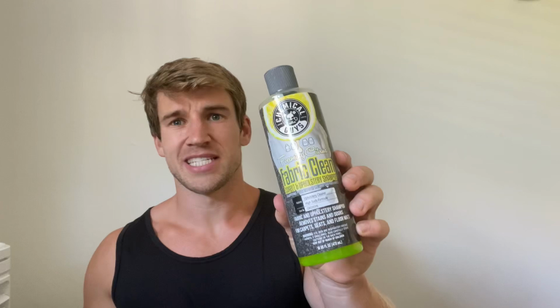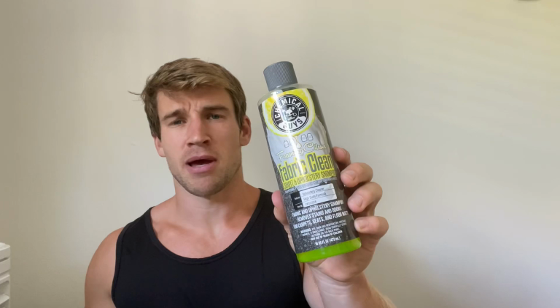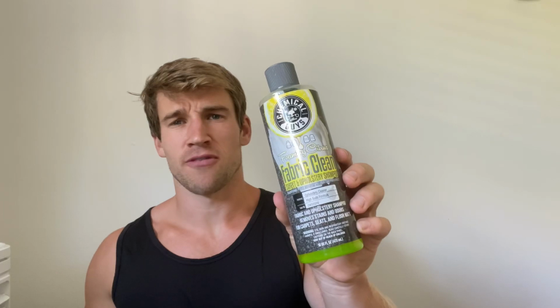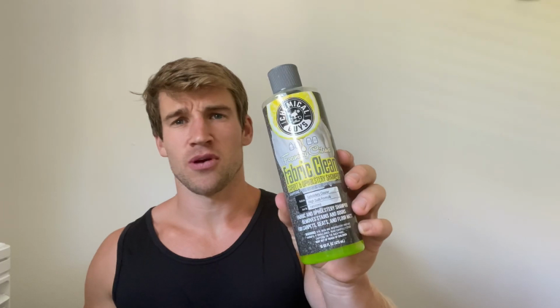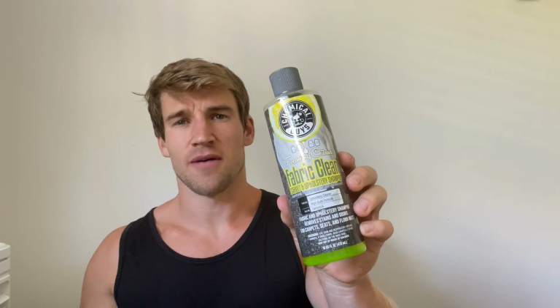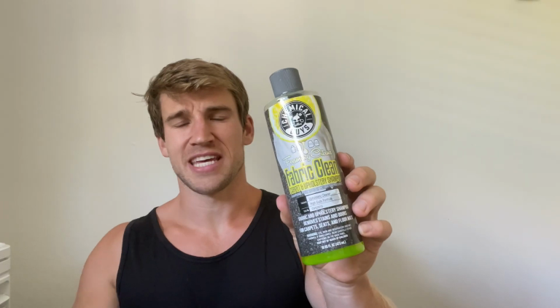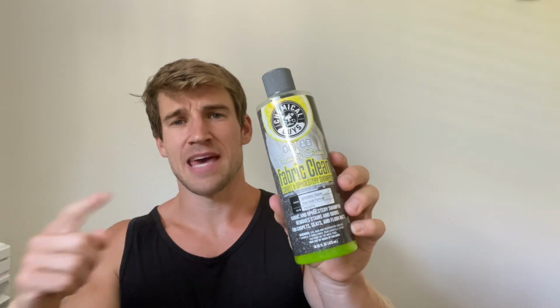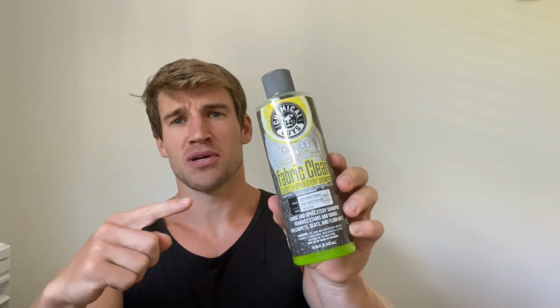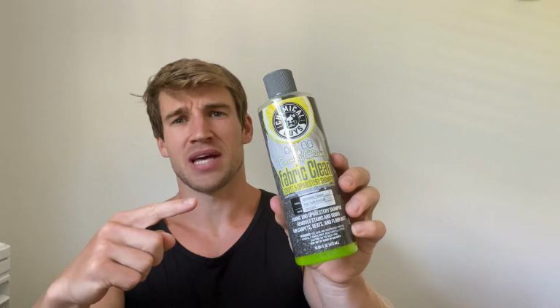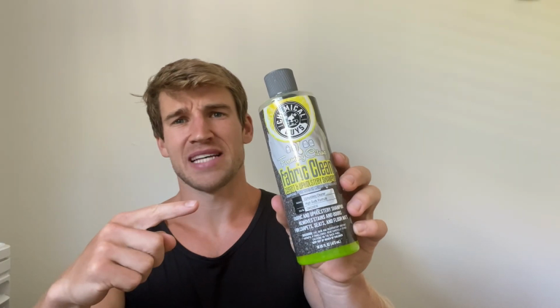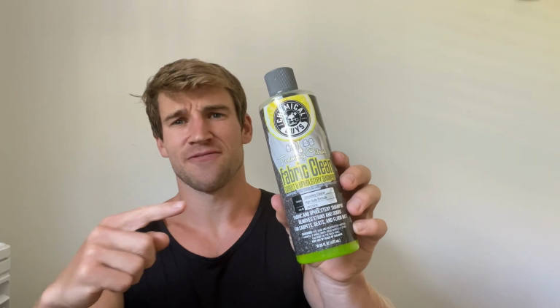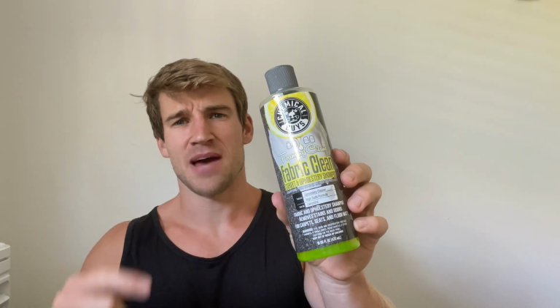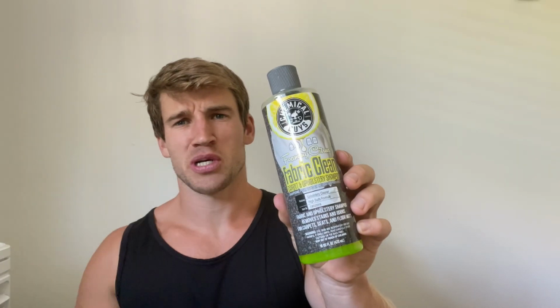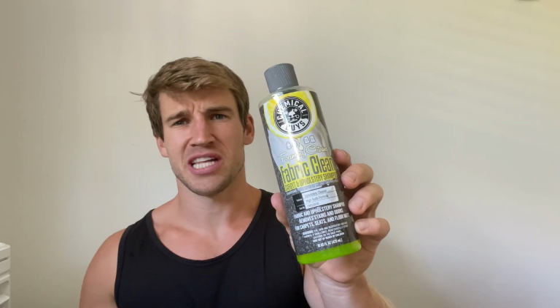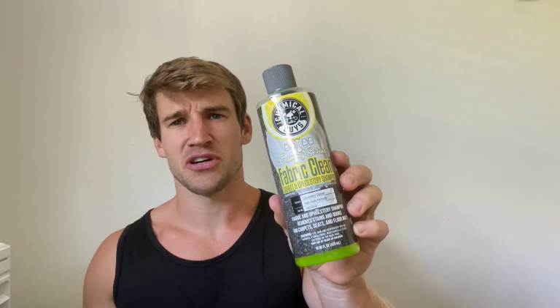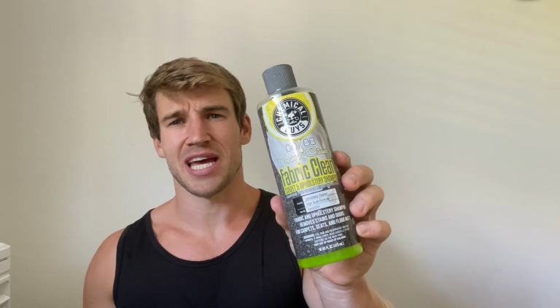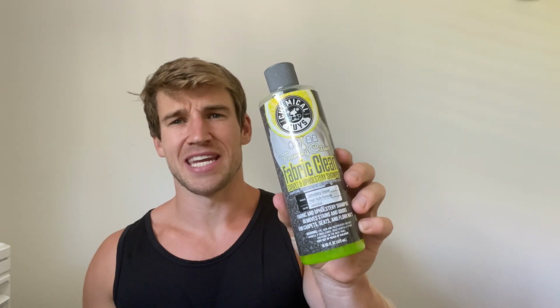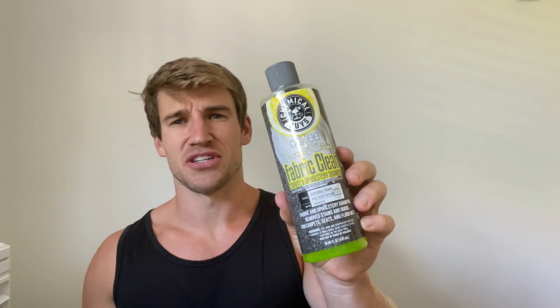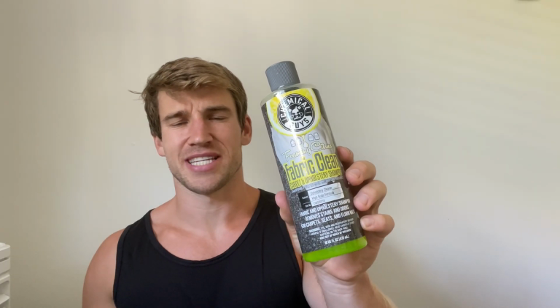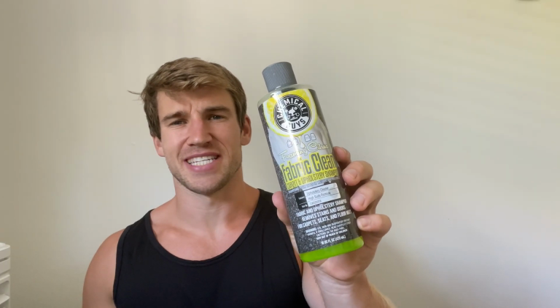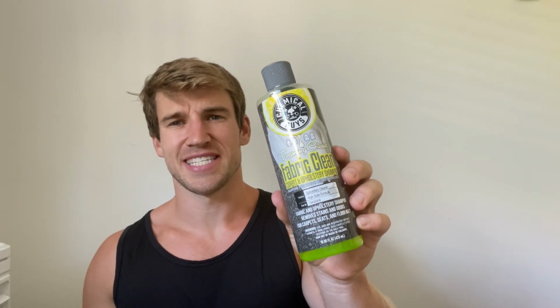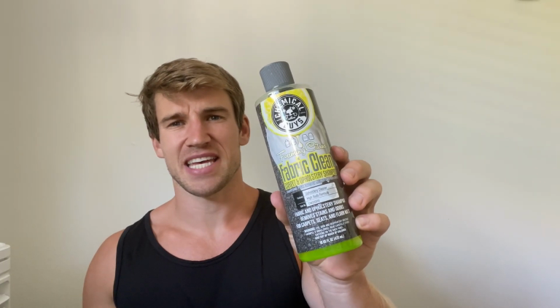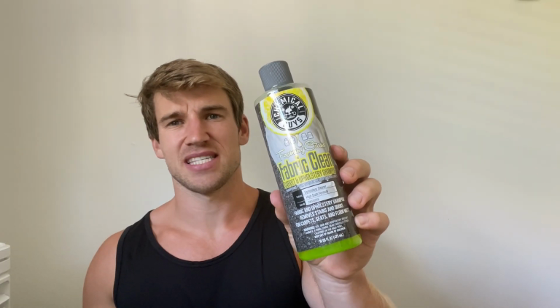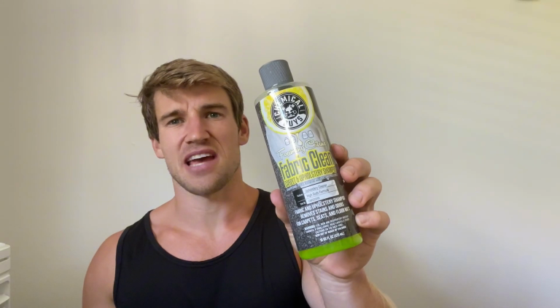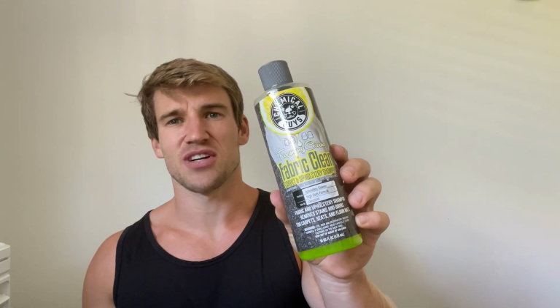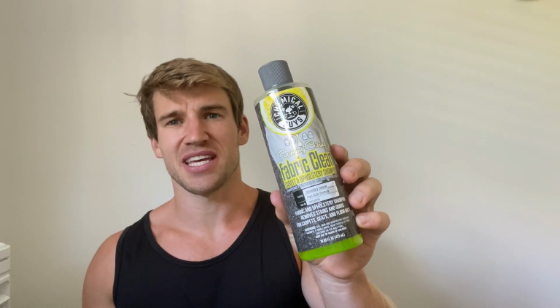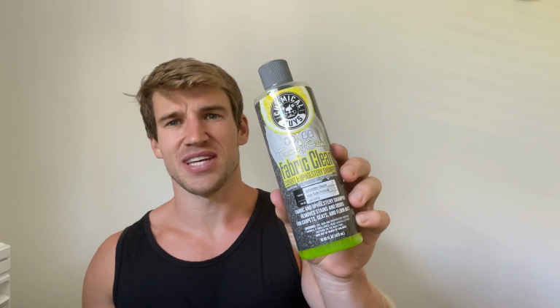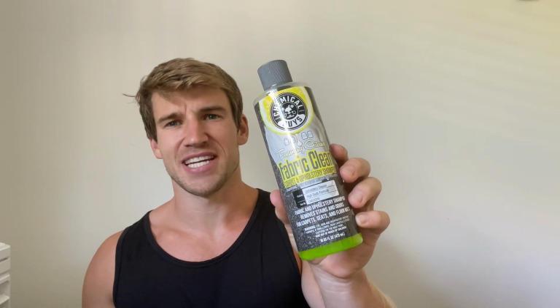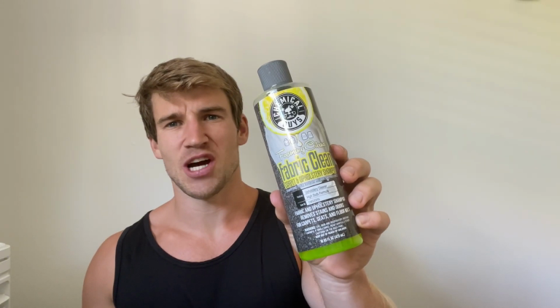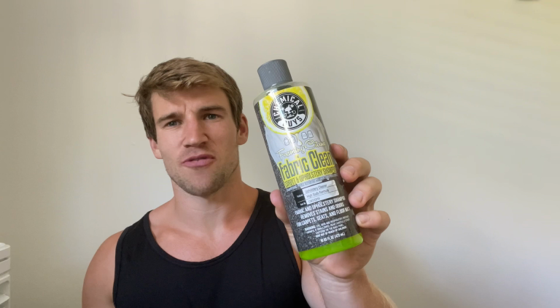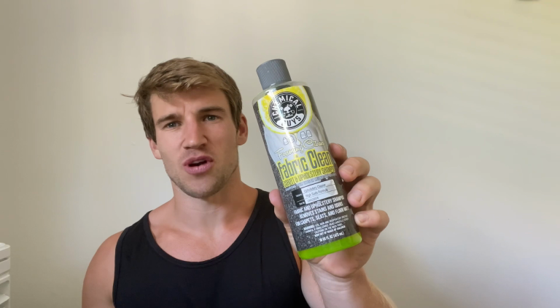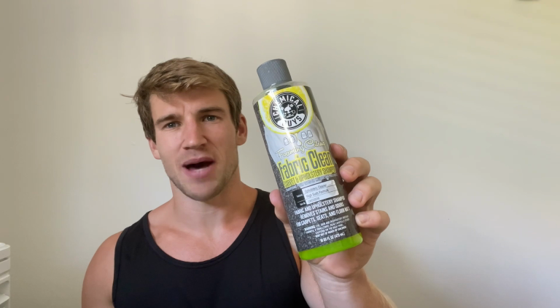This is my review of the Chemical Guys Fabric Cleaner in under 60 seconds. Everything you need to know before you buy.